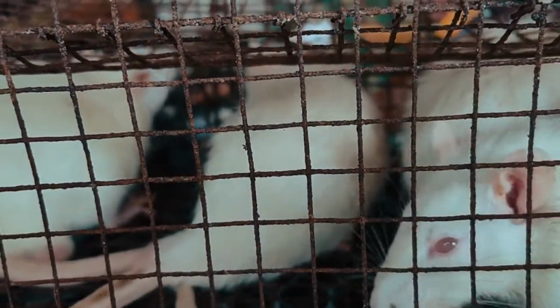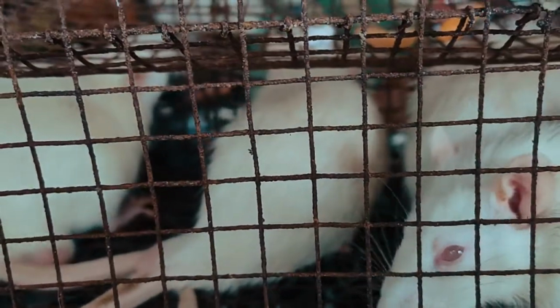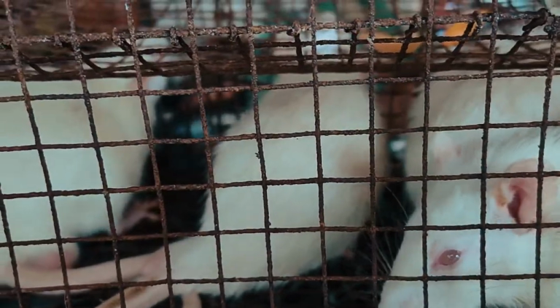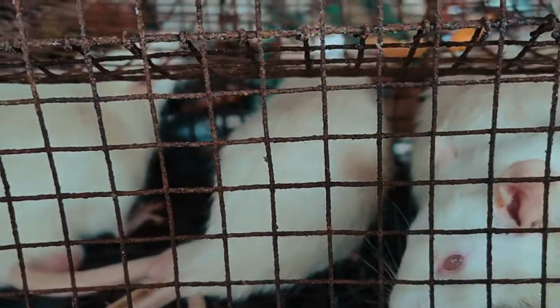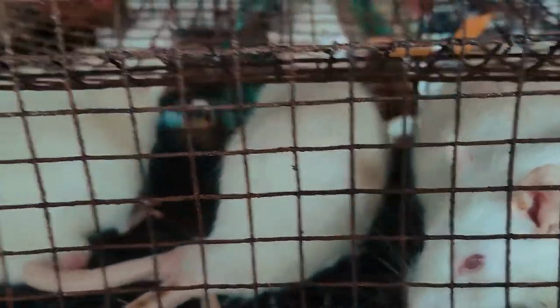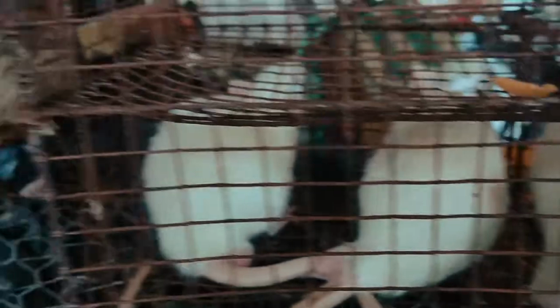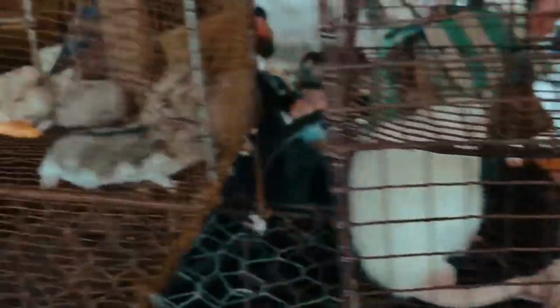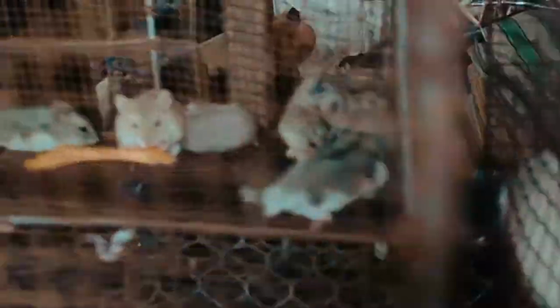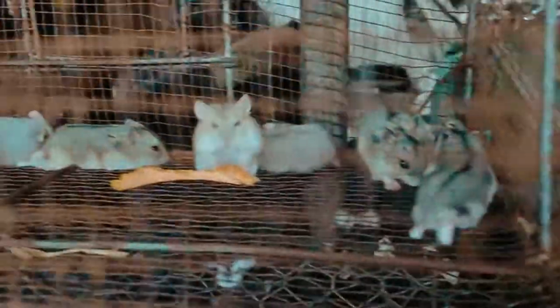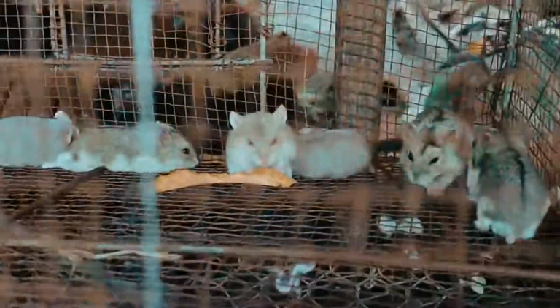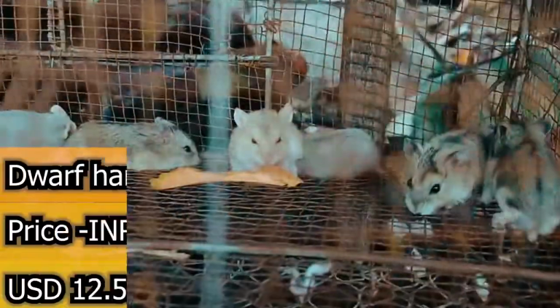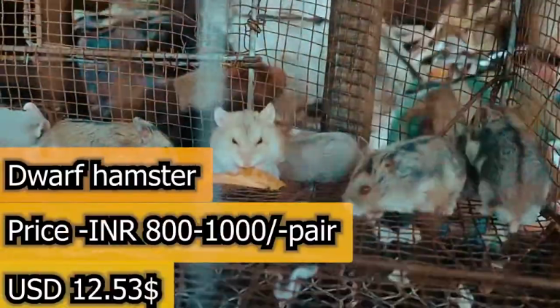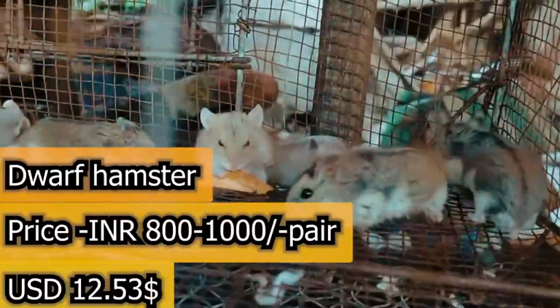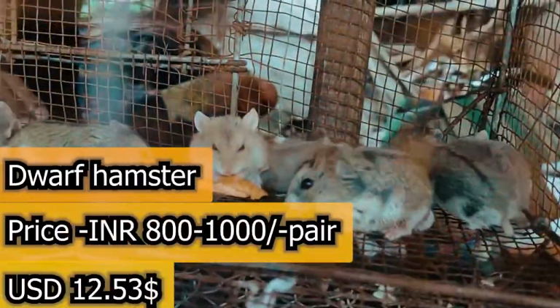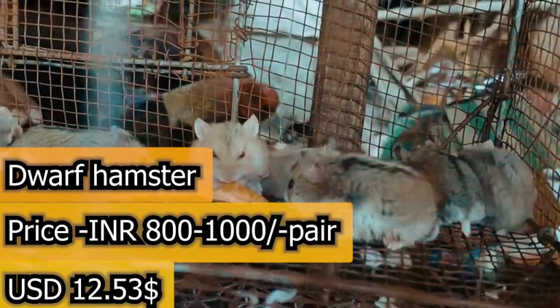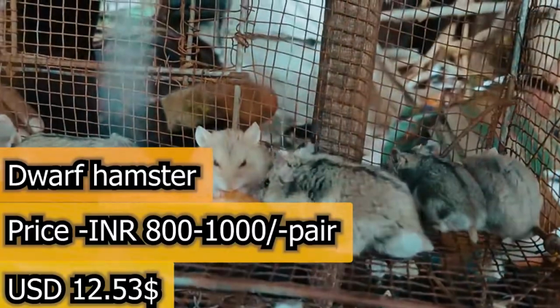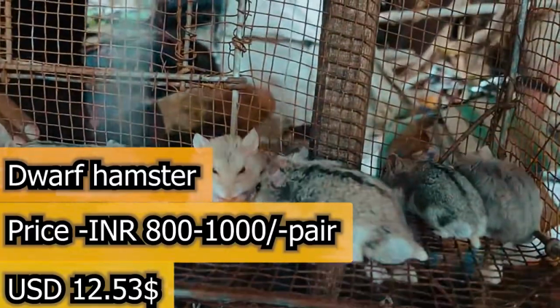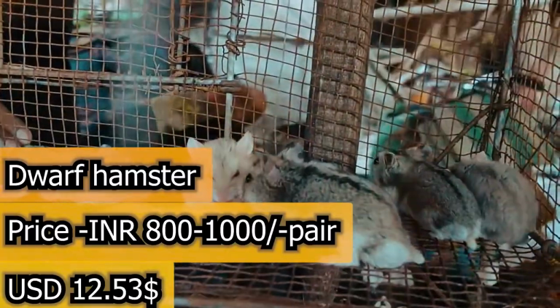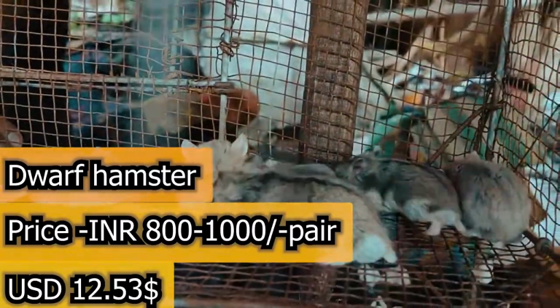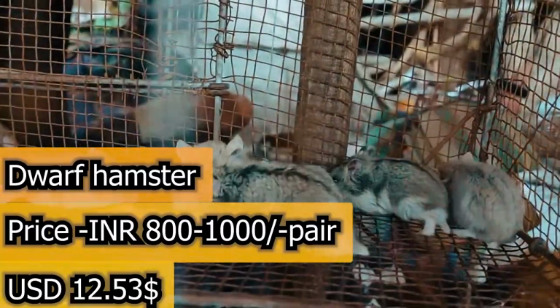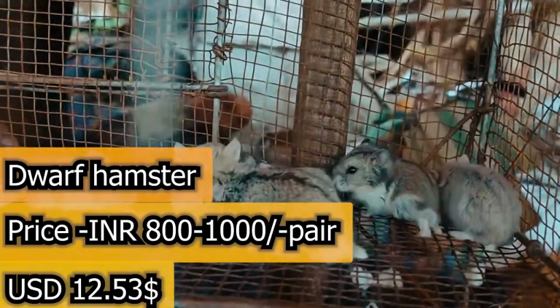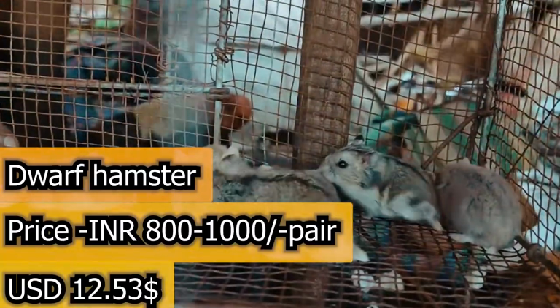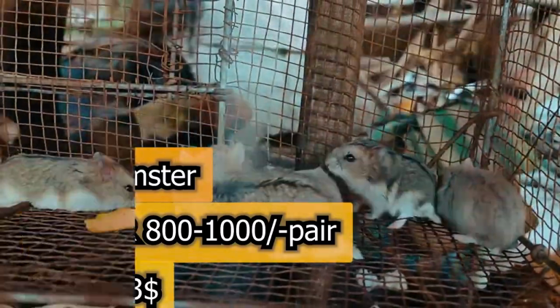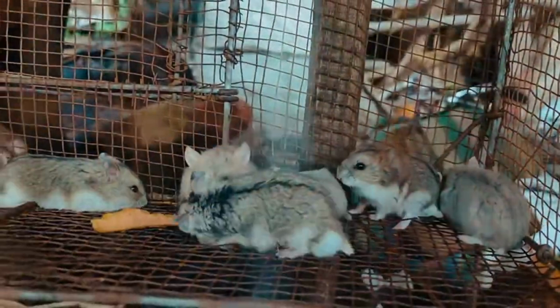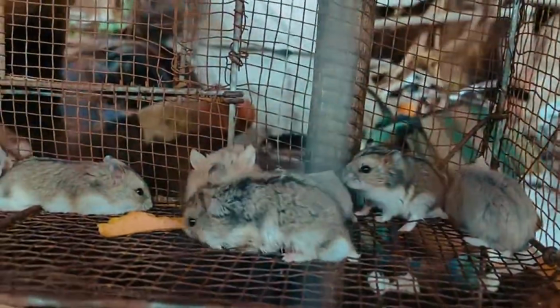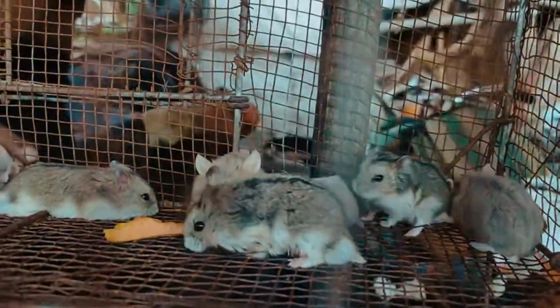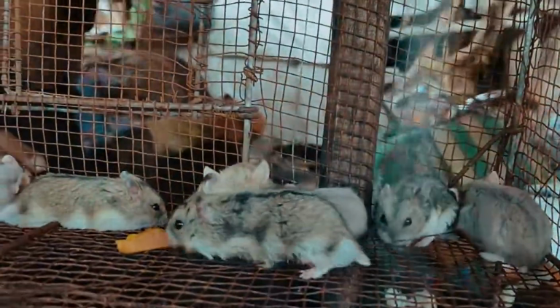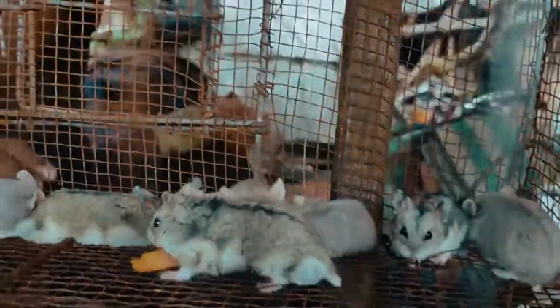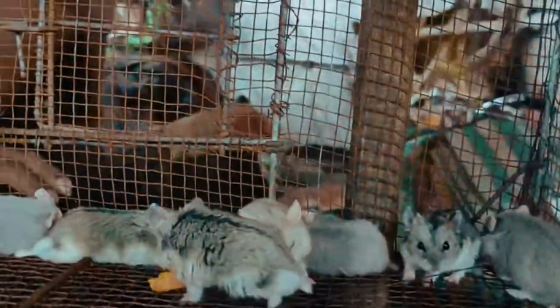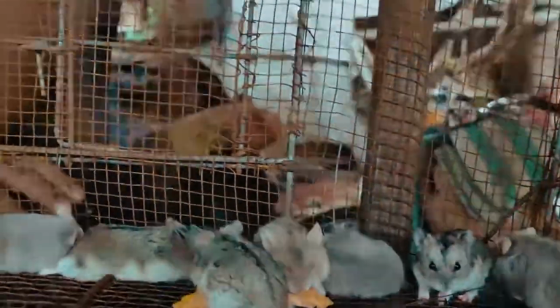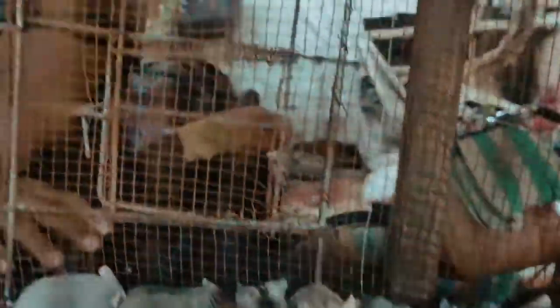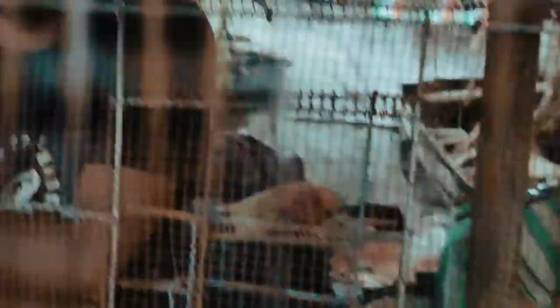This is the Russian dwarf hamster. This is the 8th pair. That is the Russian dwarf hamster.